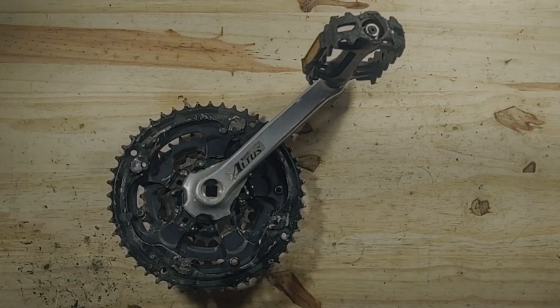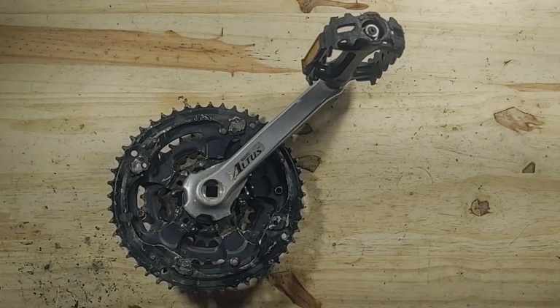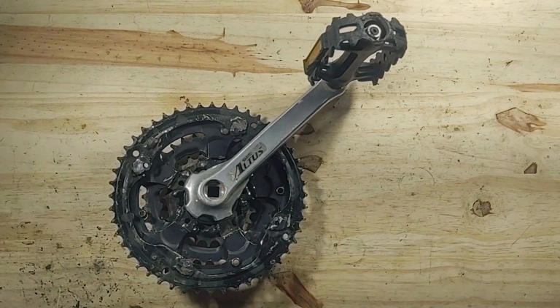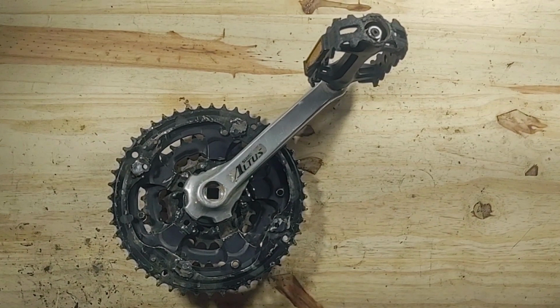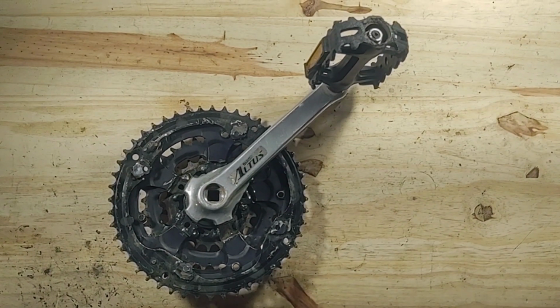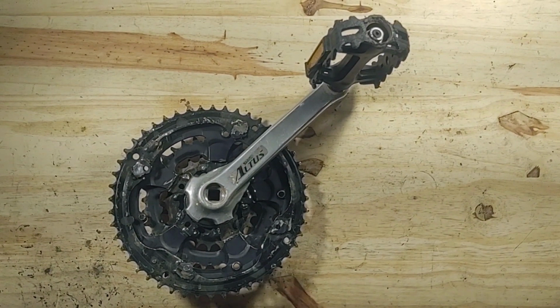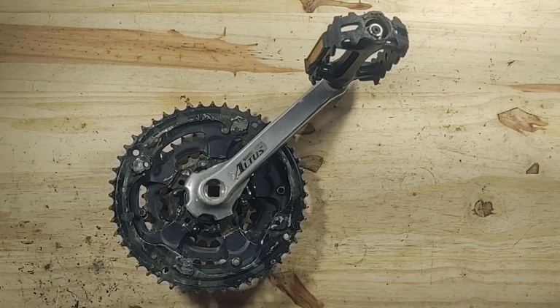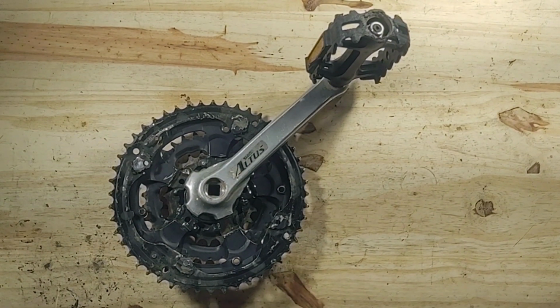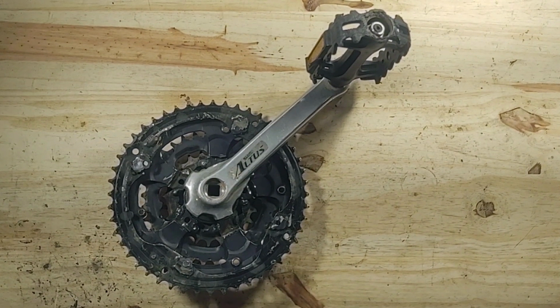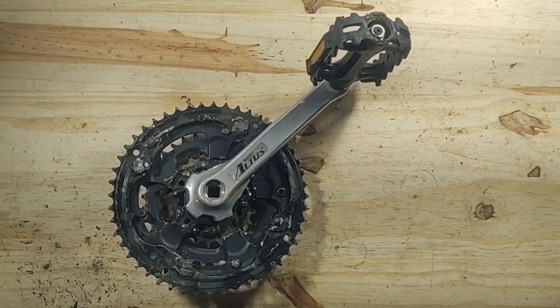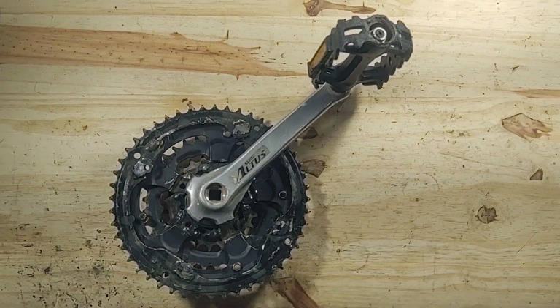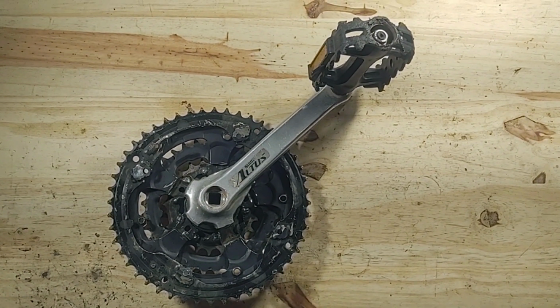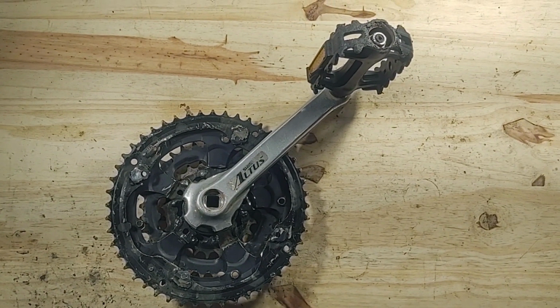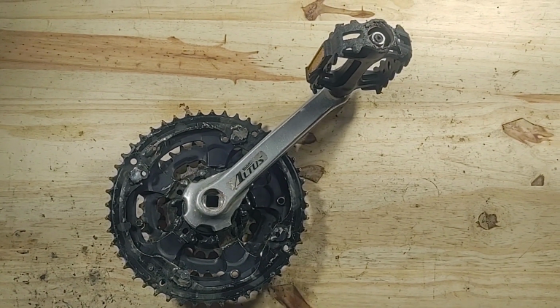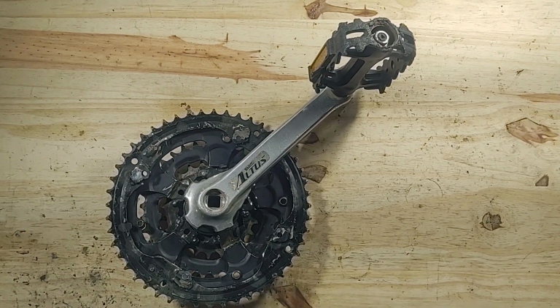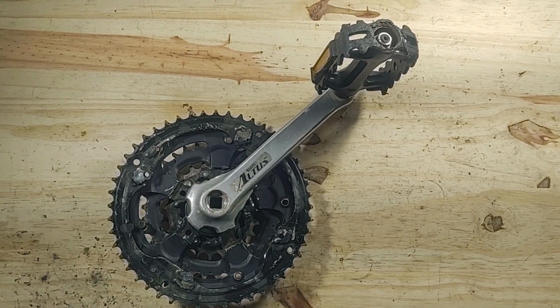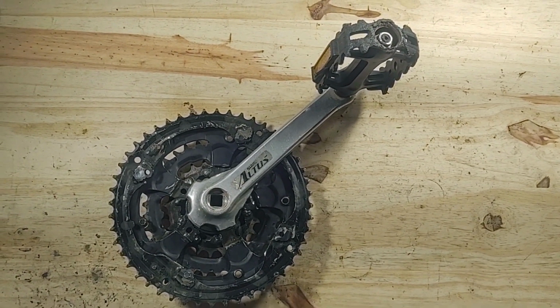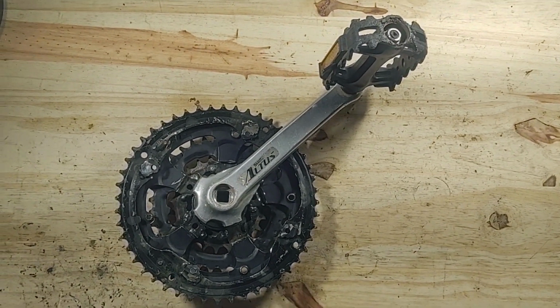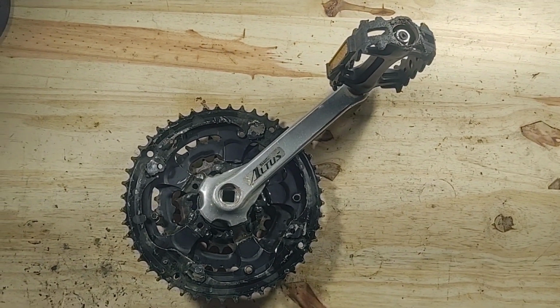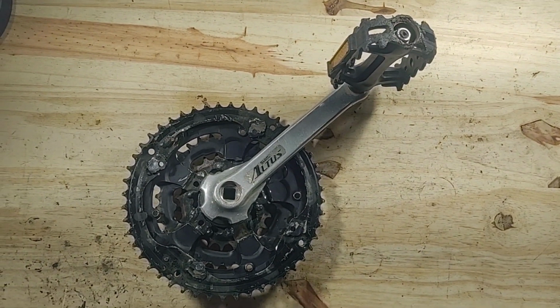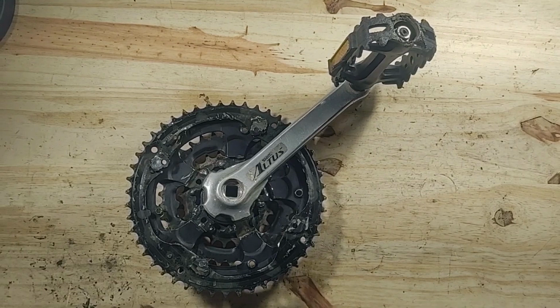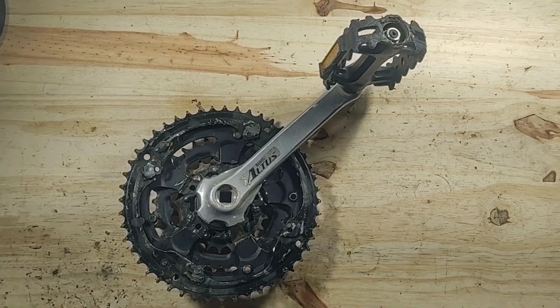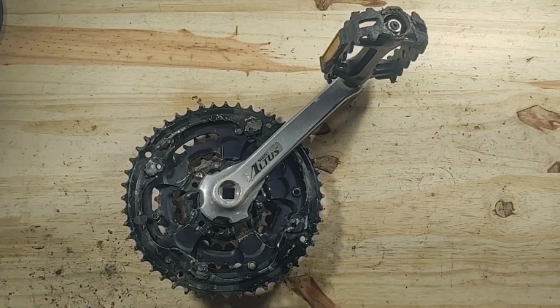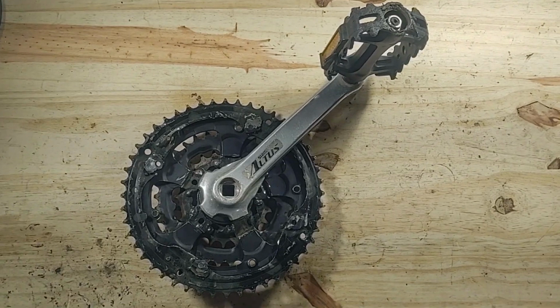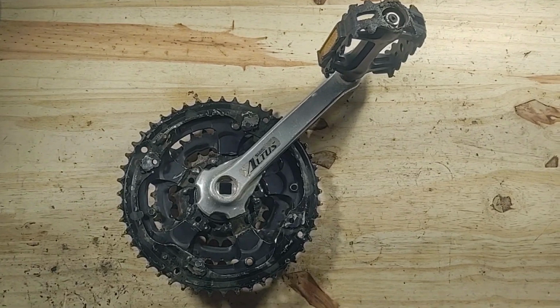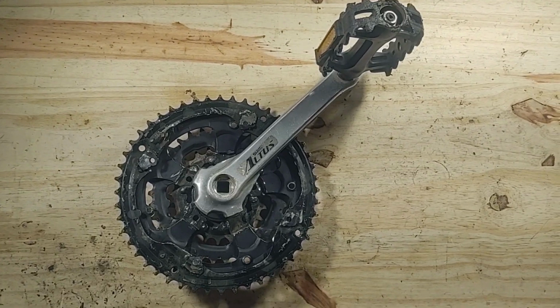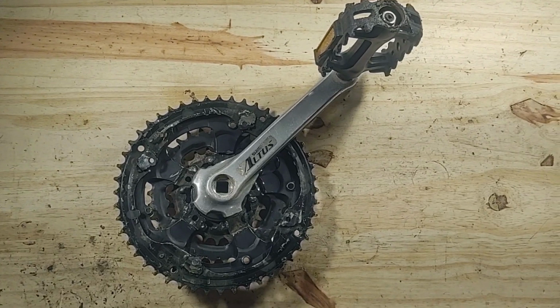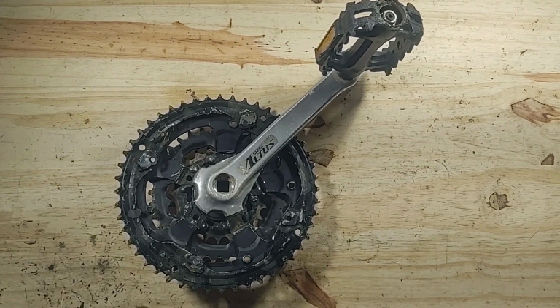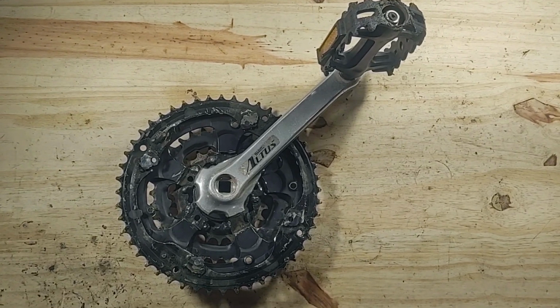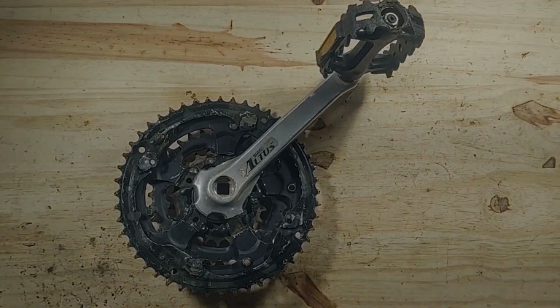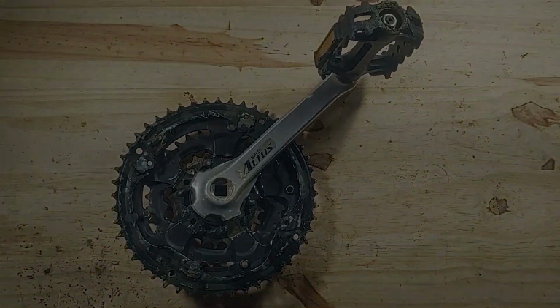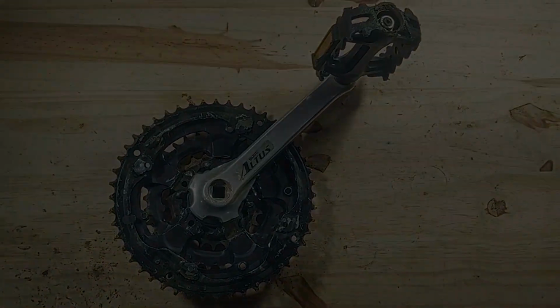Hello everyone. In this video I'll be showing you how I'm going to modify the drivetrain on my bicycle so that it can be powered by a motor.